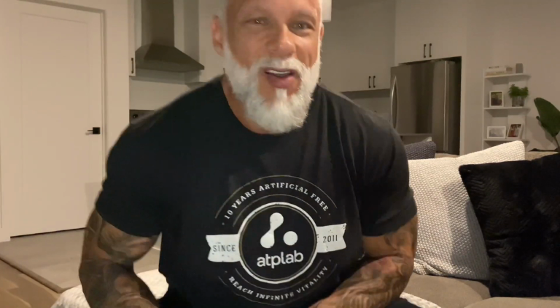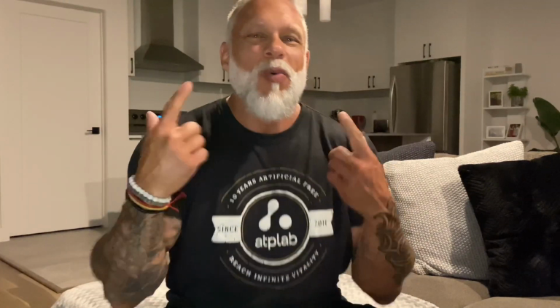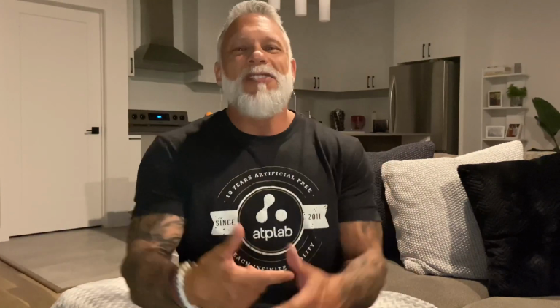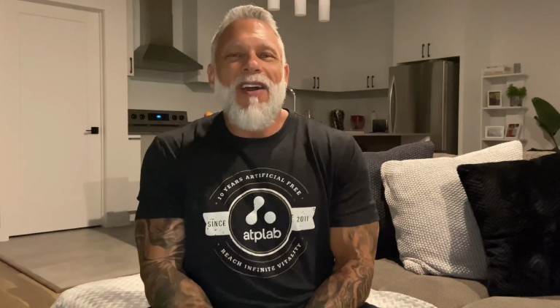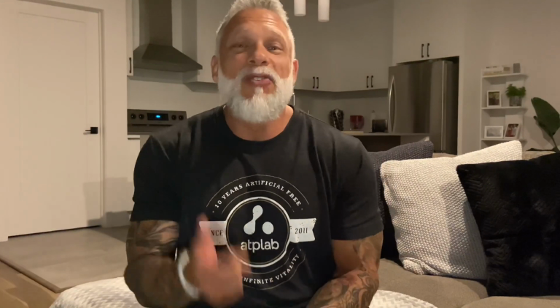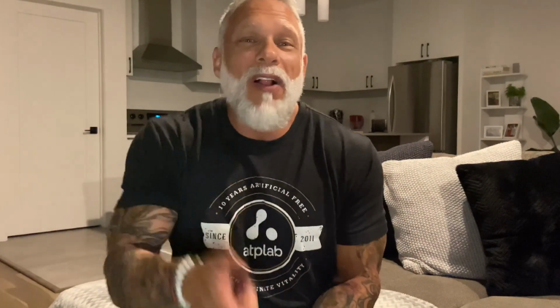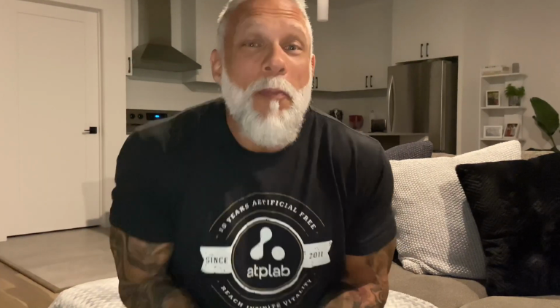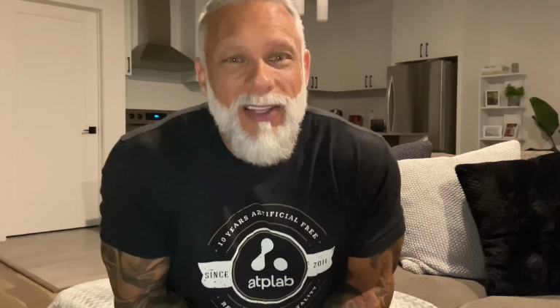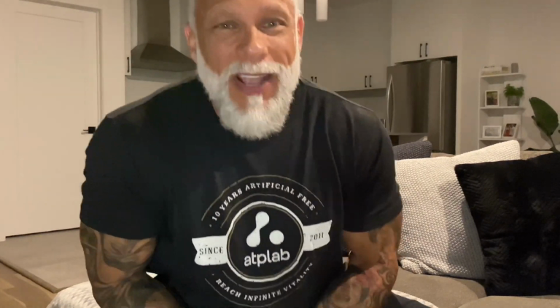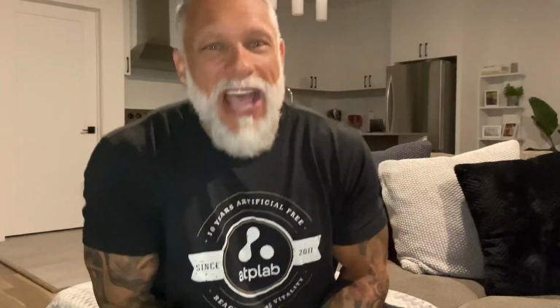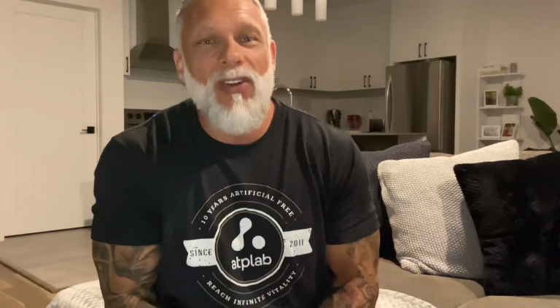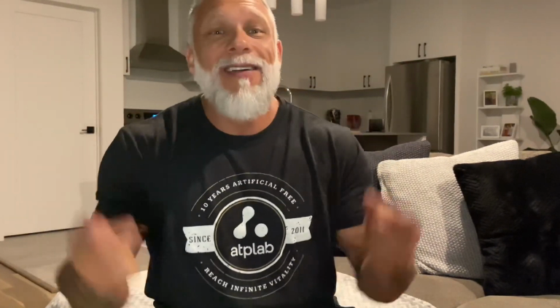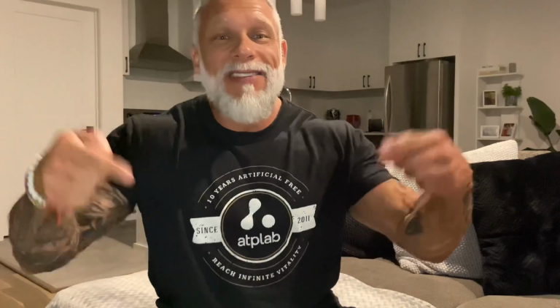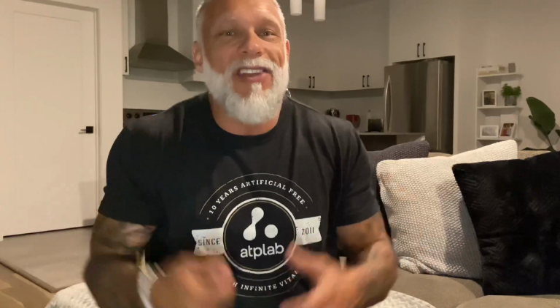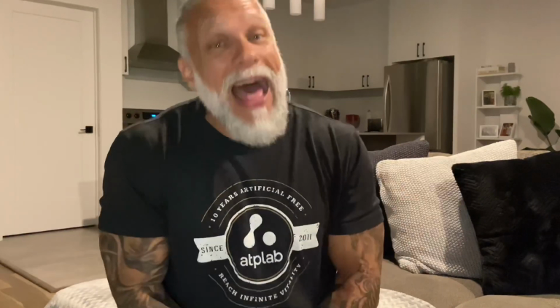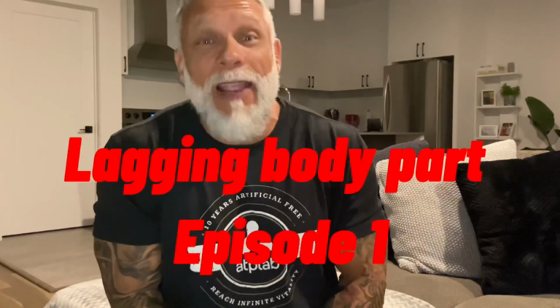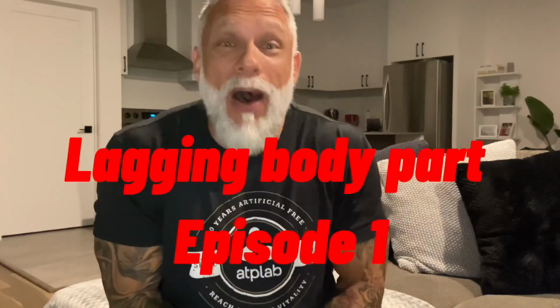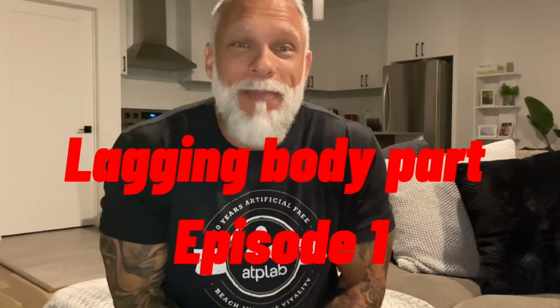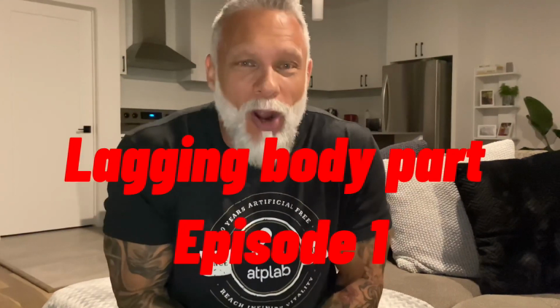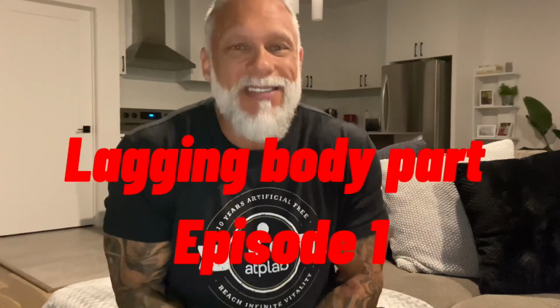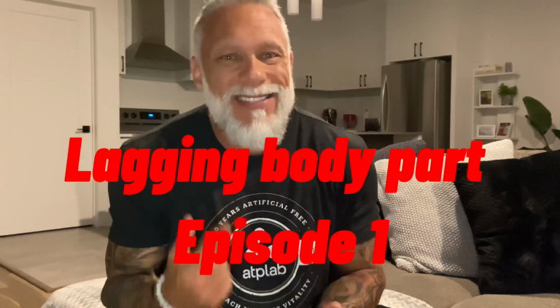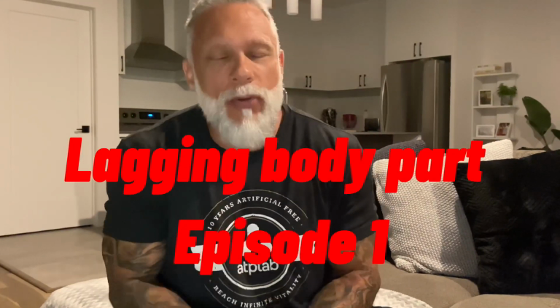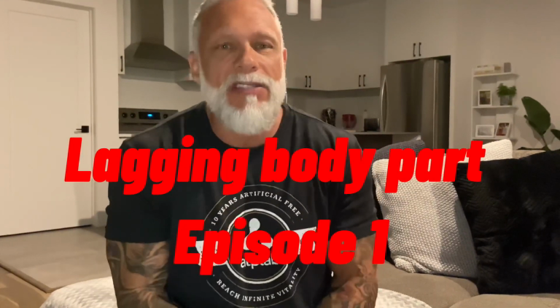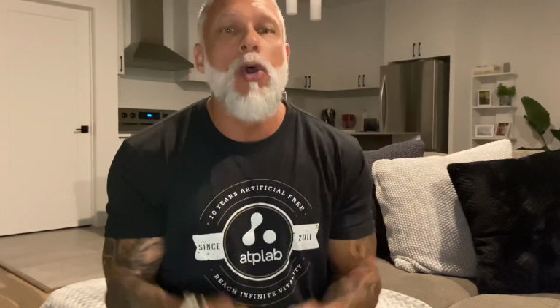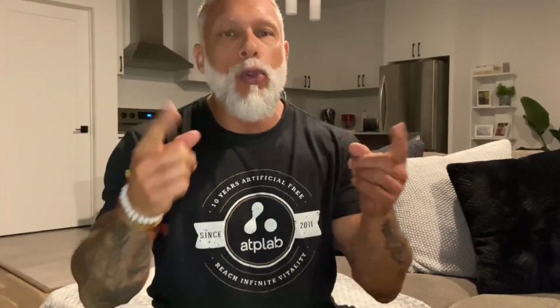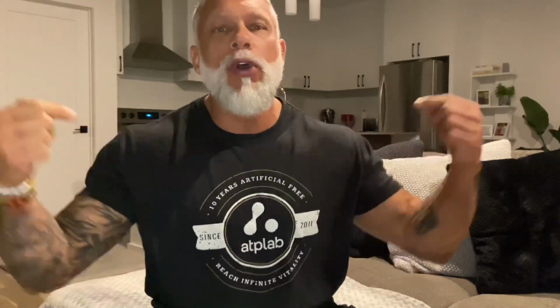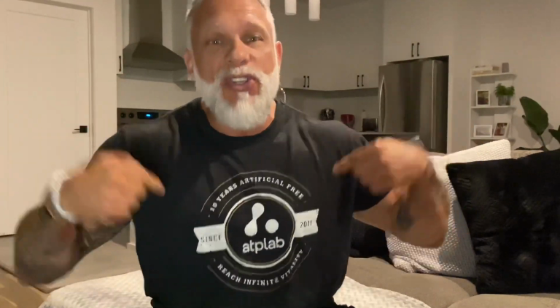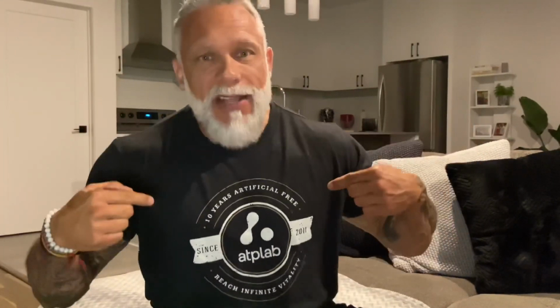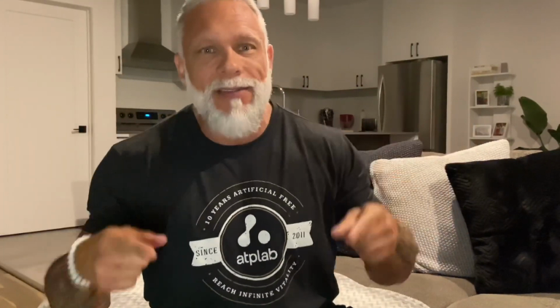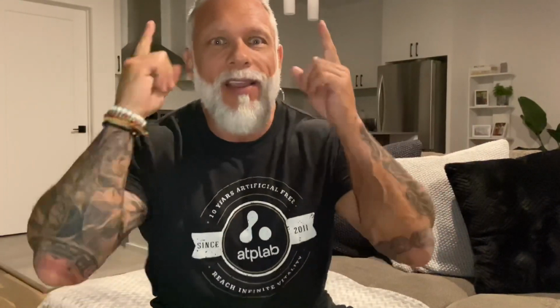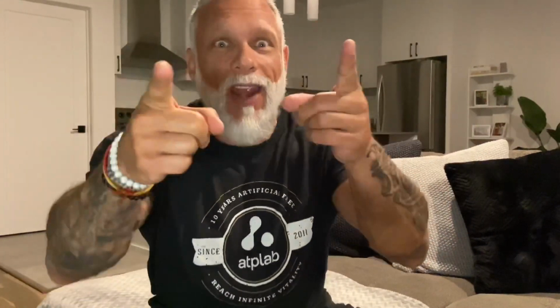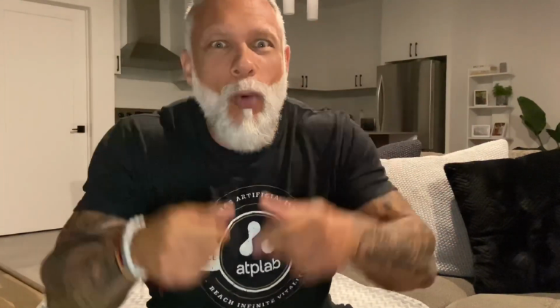What's up guys, welcome back to my channel. This is the lagging body parts series — we're doing chest.